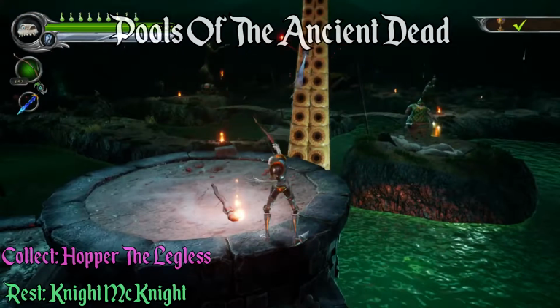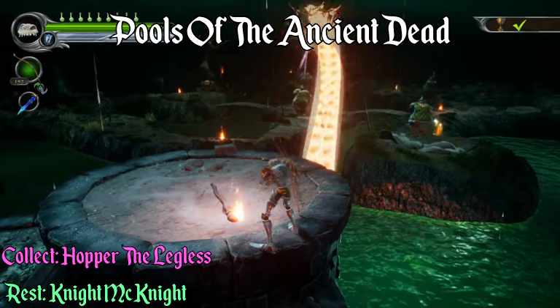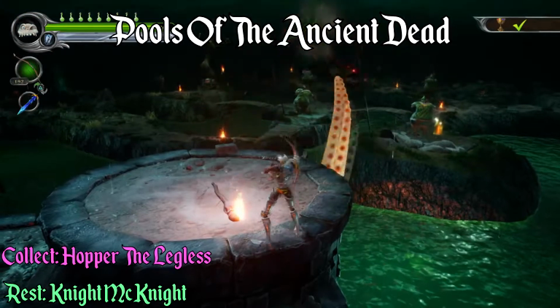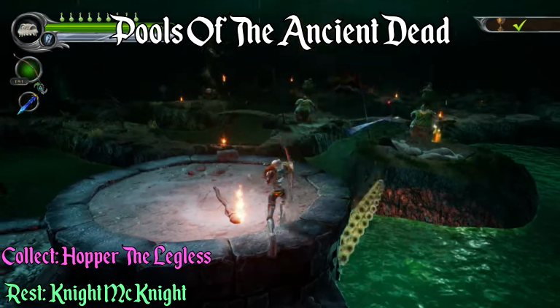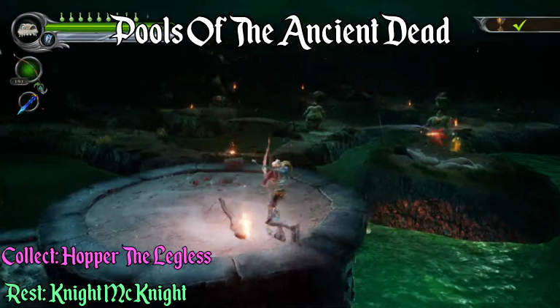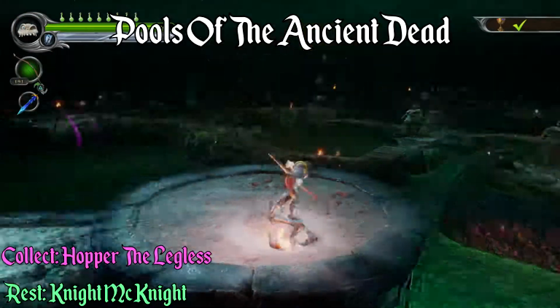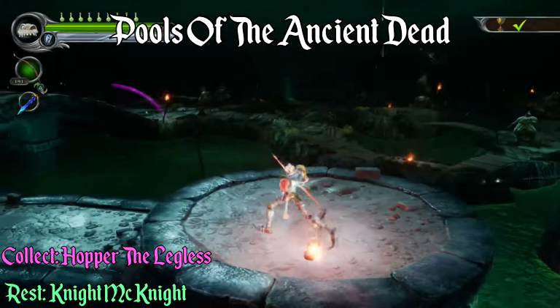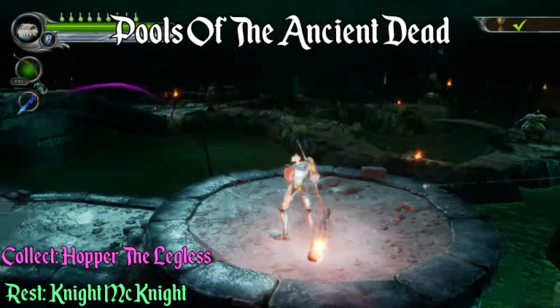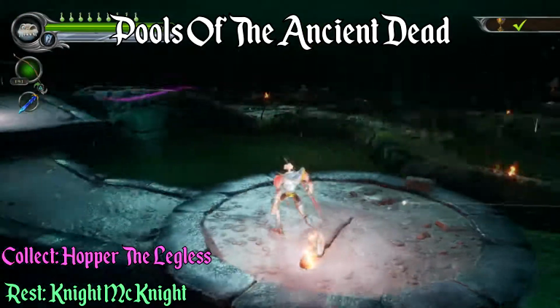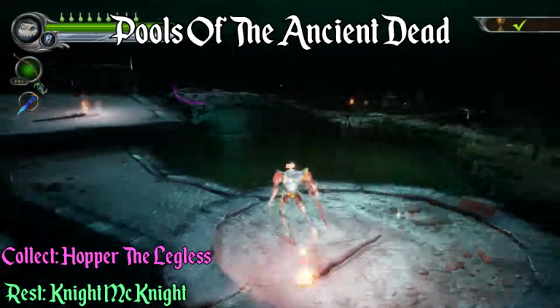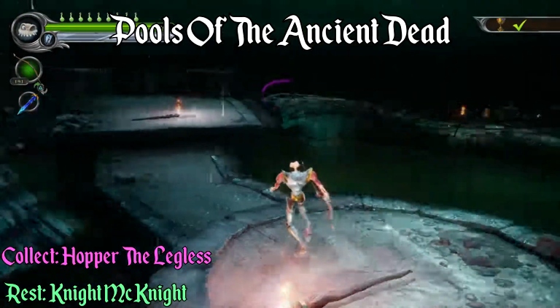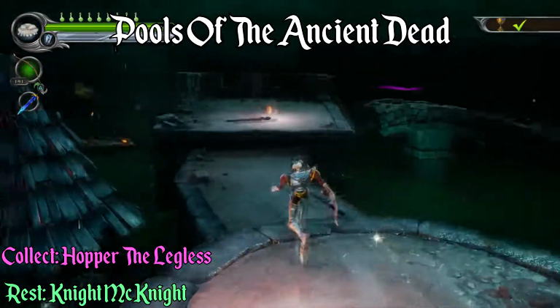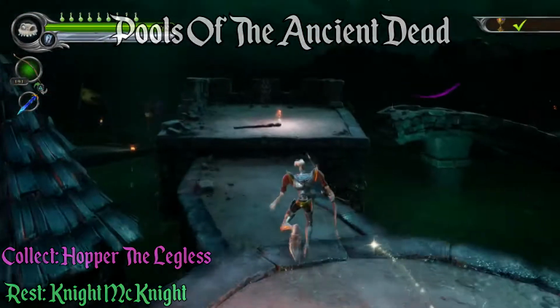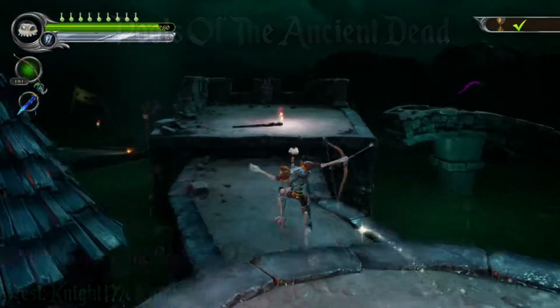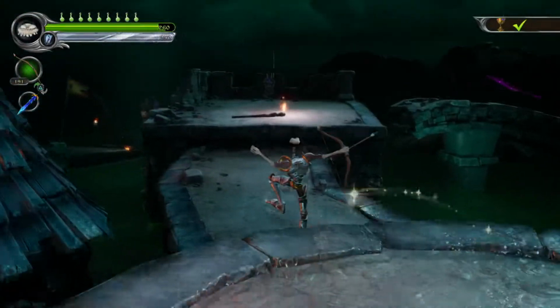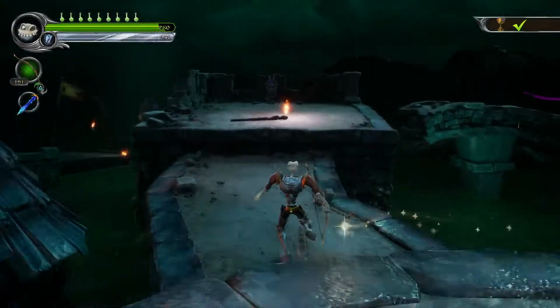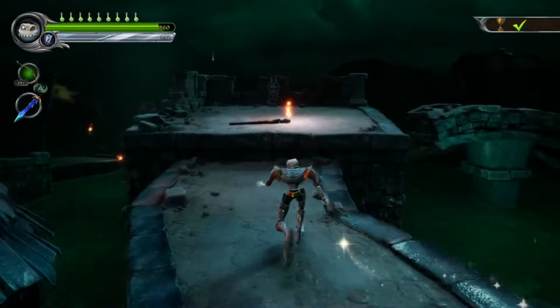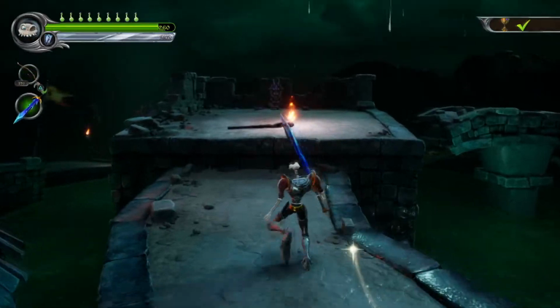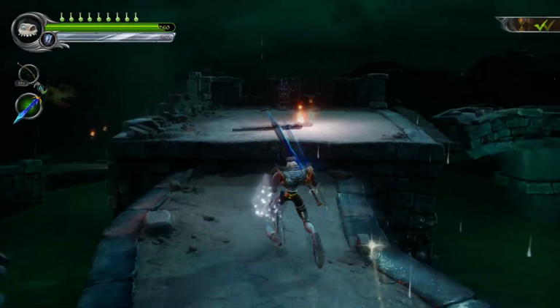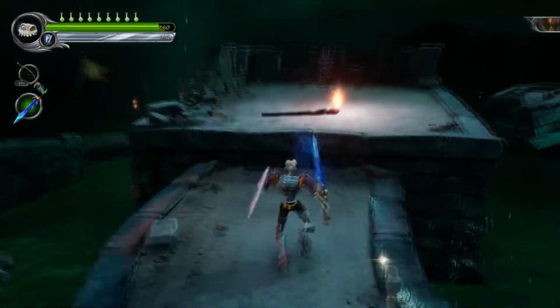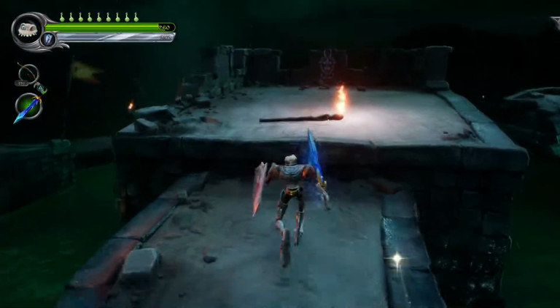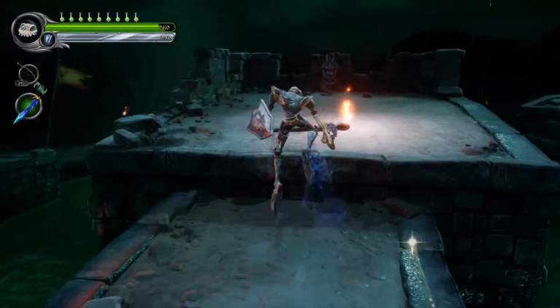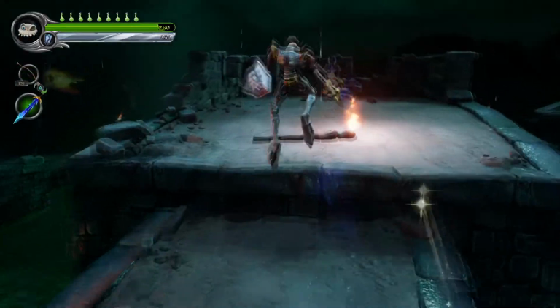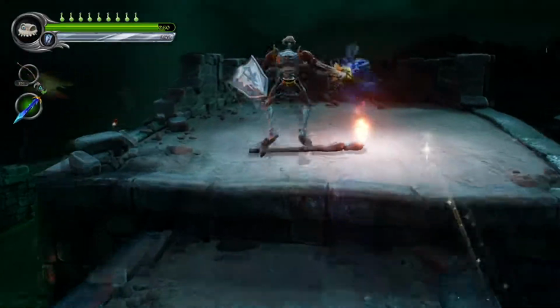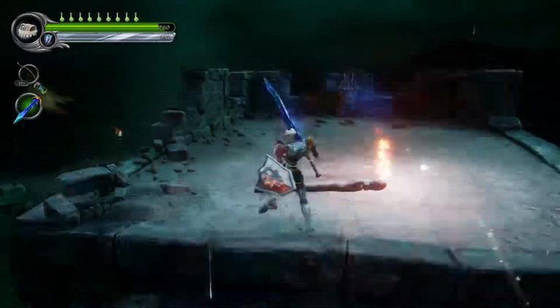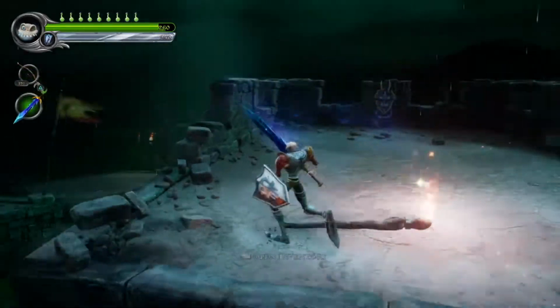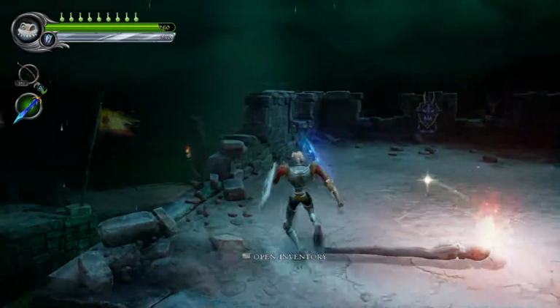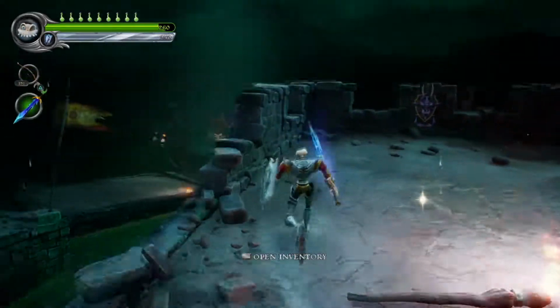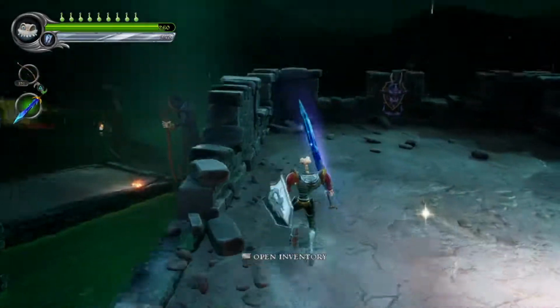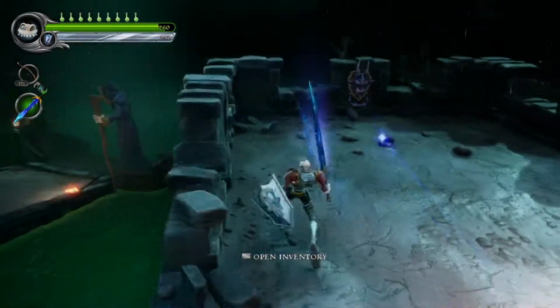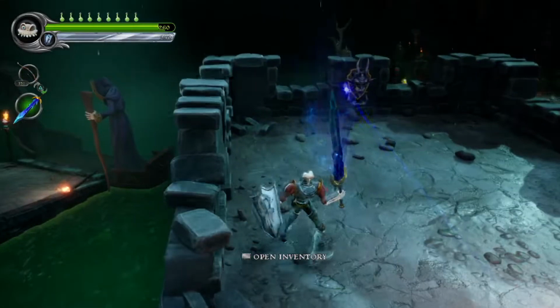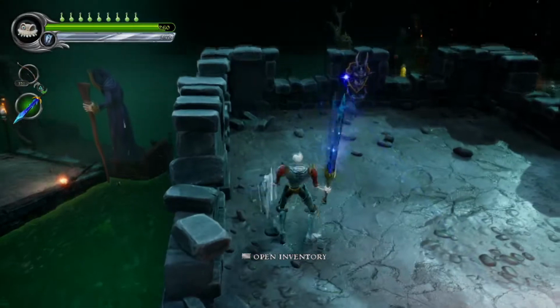In the pools of the ancient dead, shortly after the ferryman, you'll come to this kind of square platform — you use the soul on here.